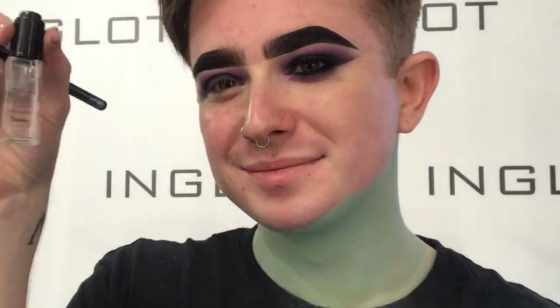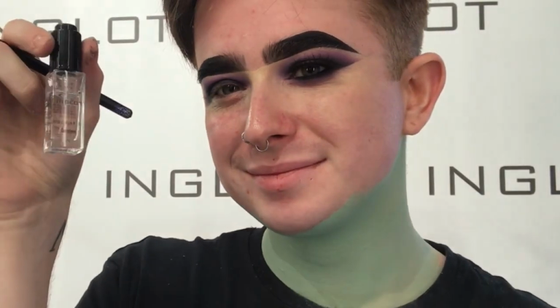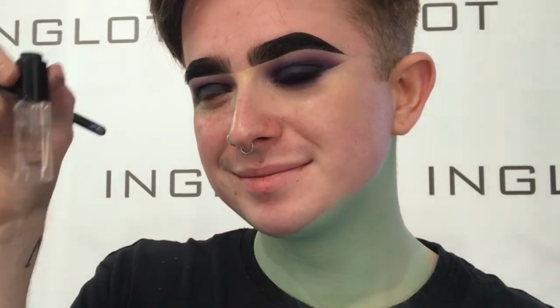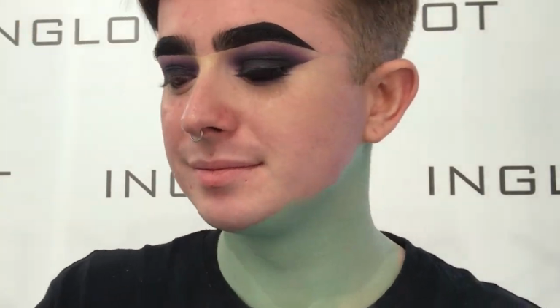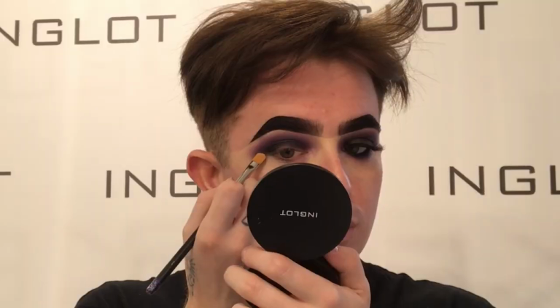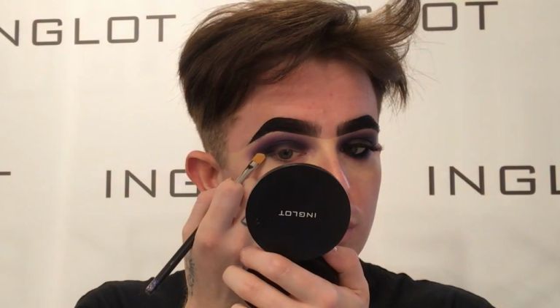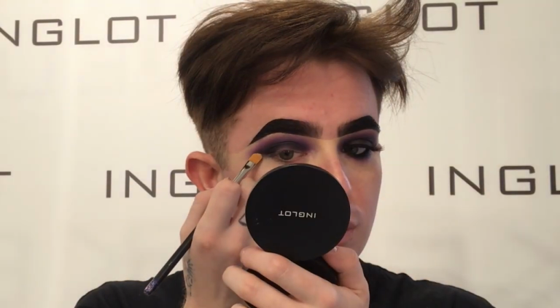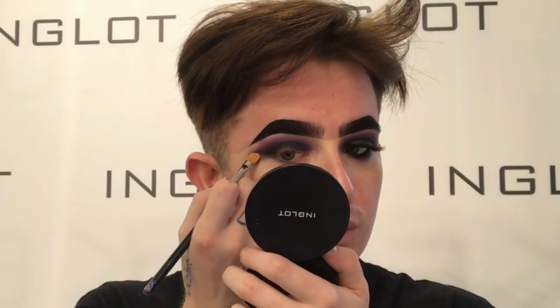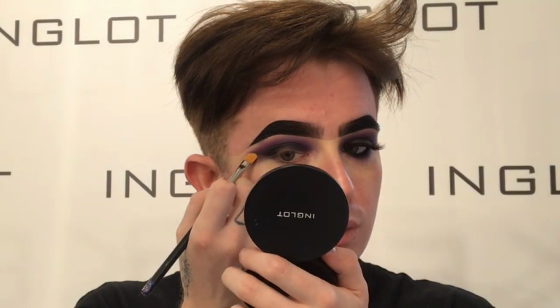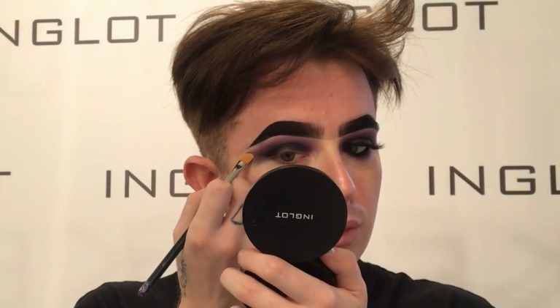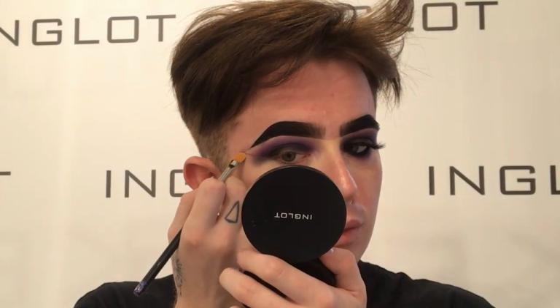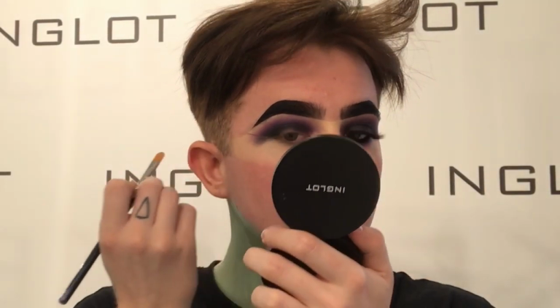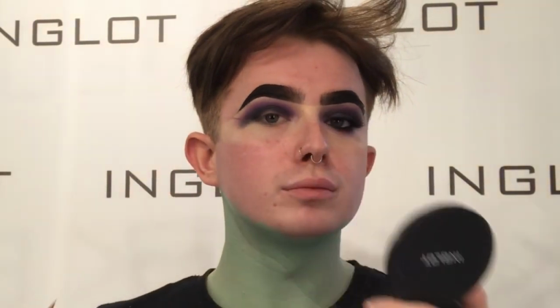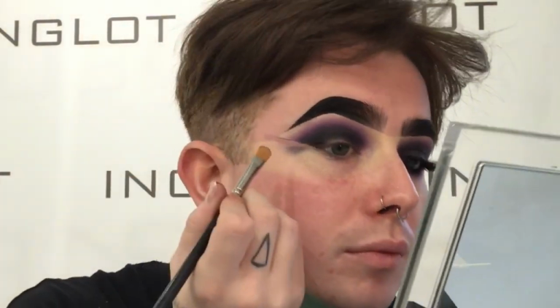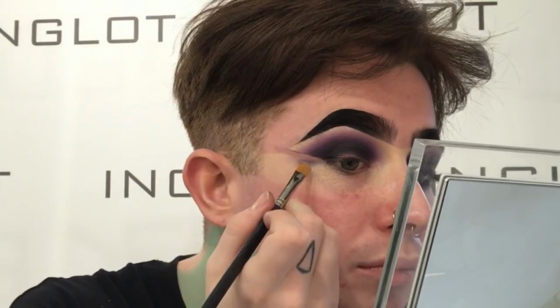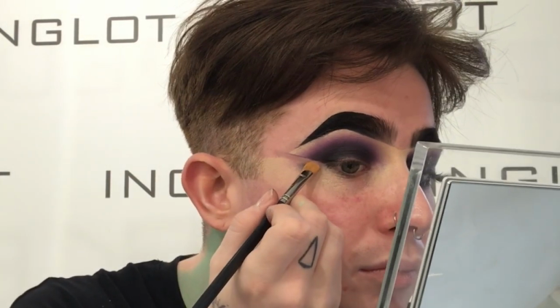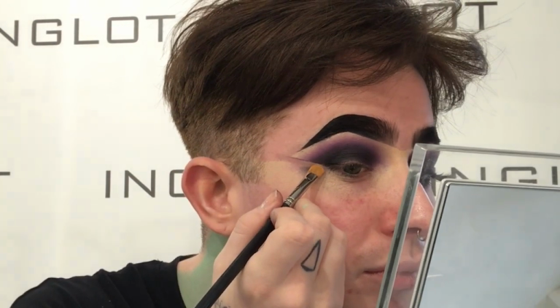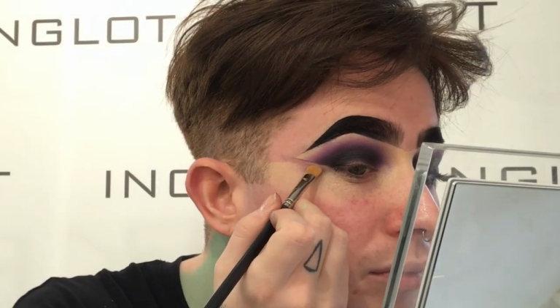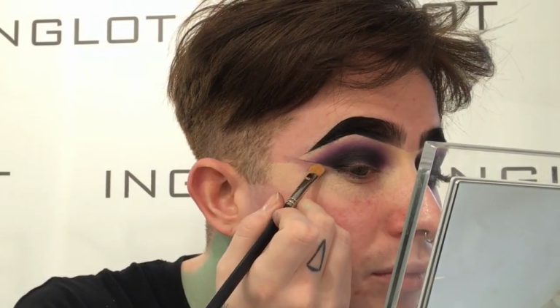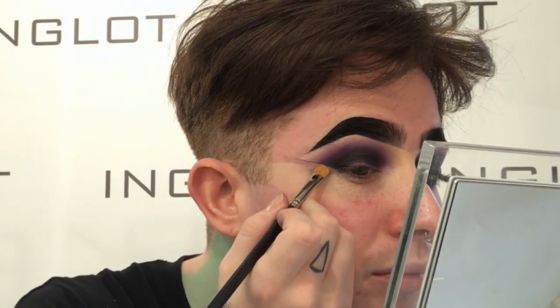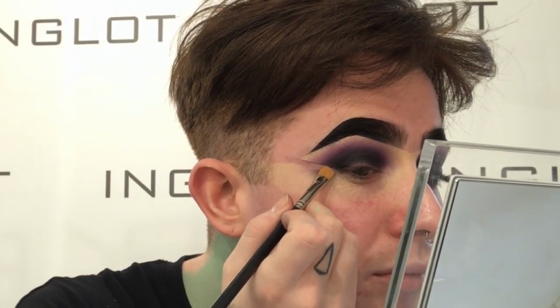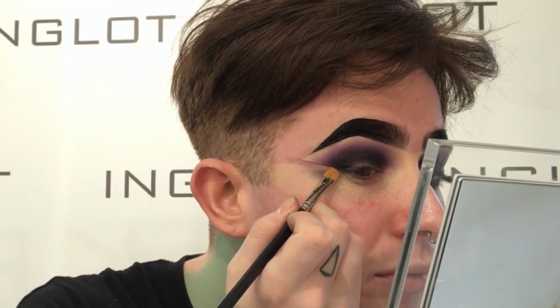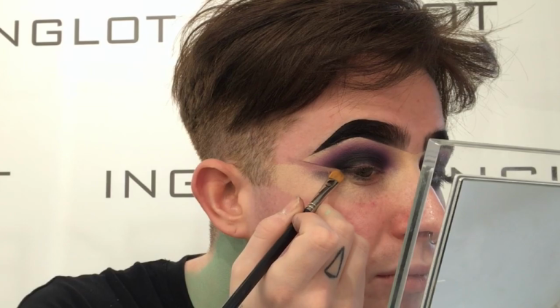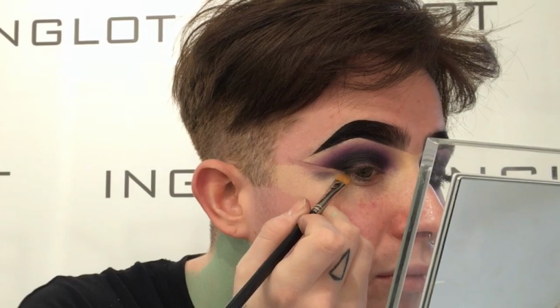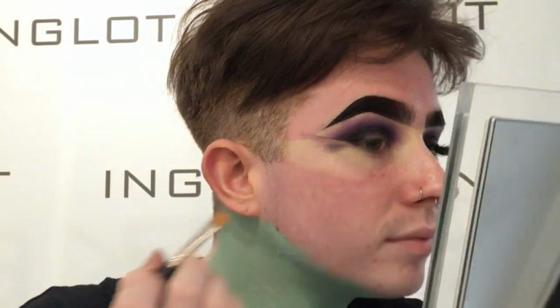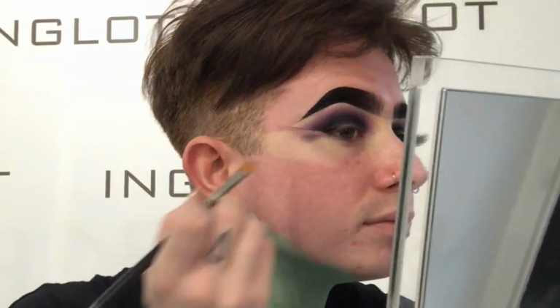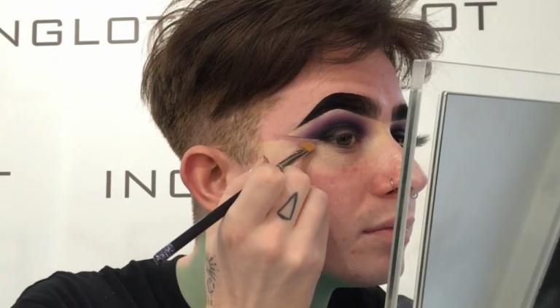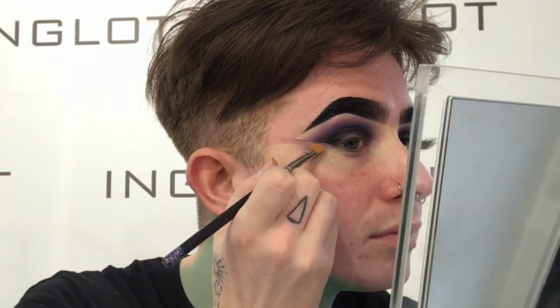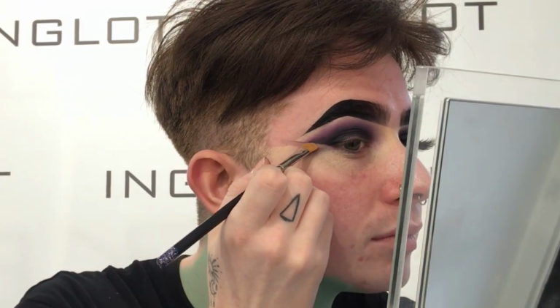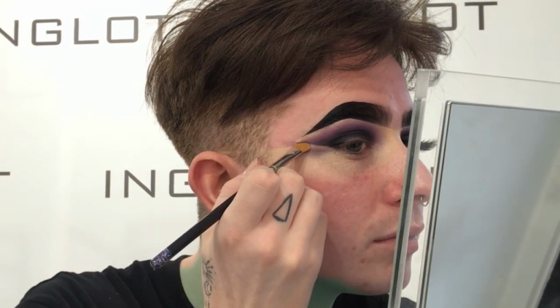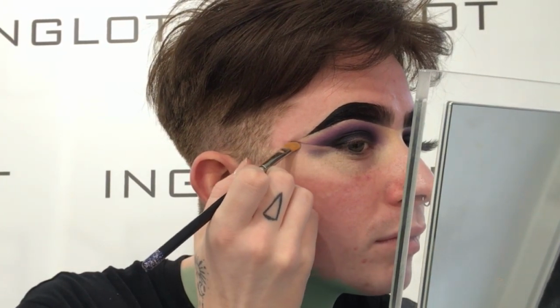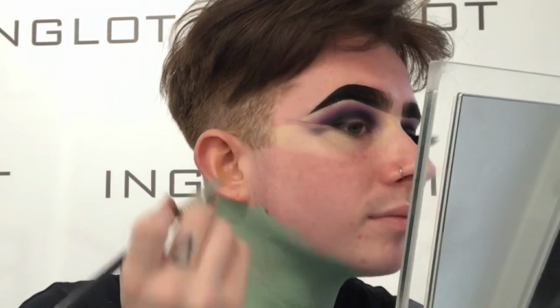Then to cut the shadow, I'm going to be taking some more Duraline on my 22T brush and I'm going to cut the shadow from my outer corner.